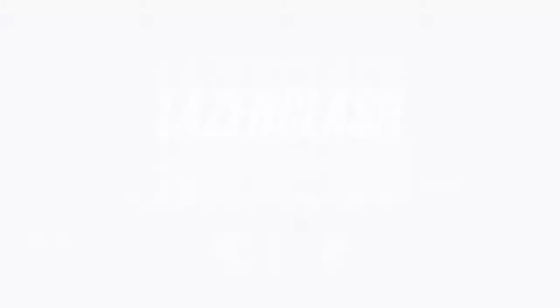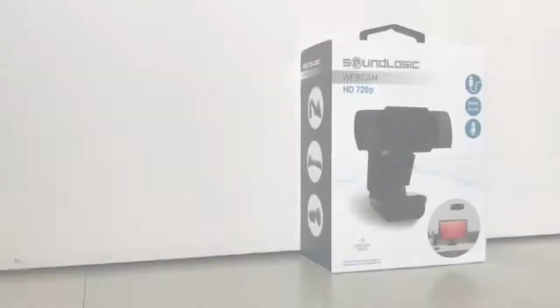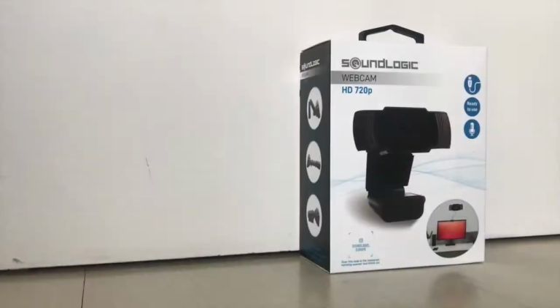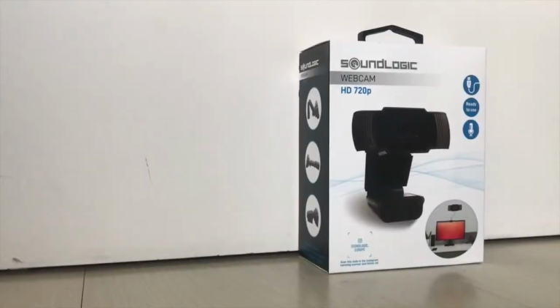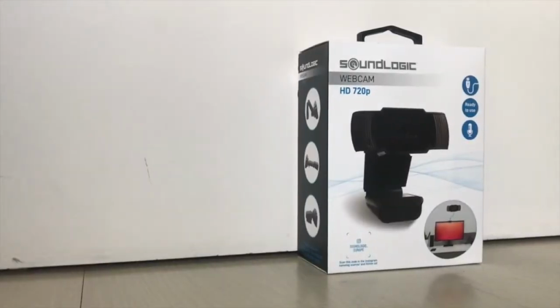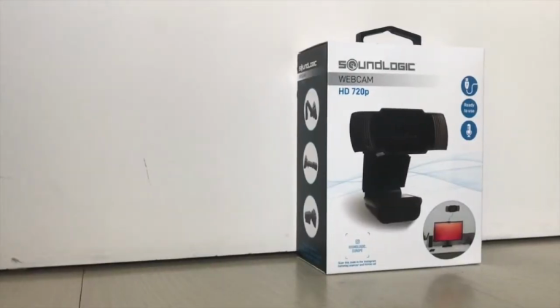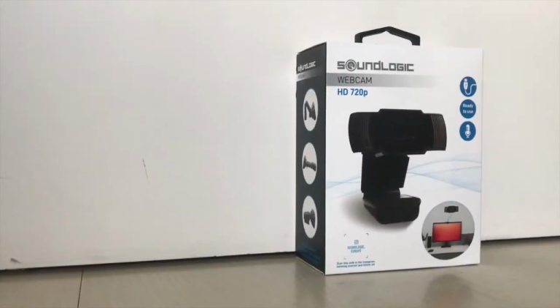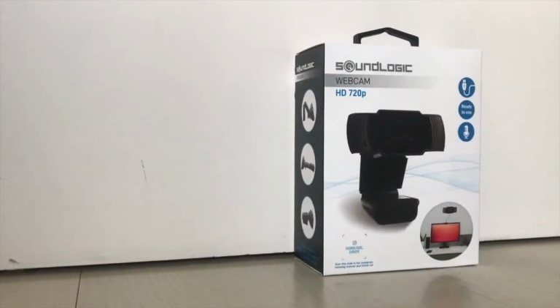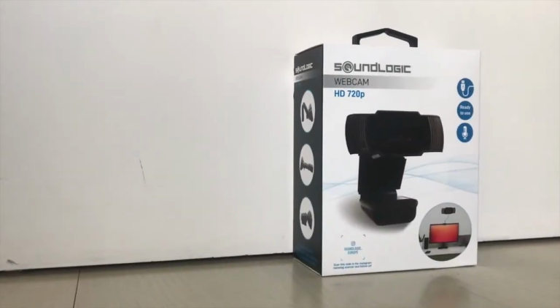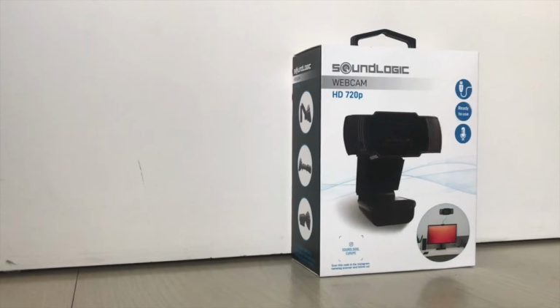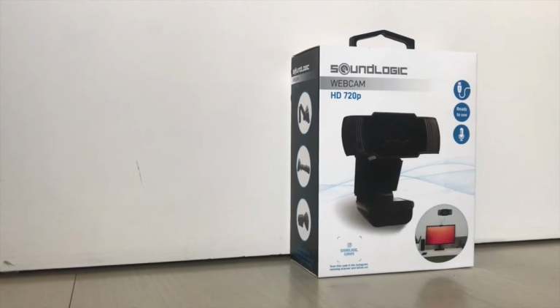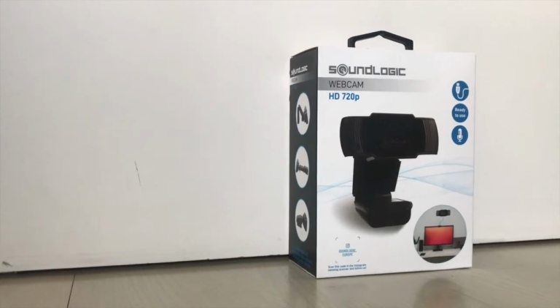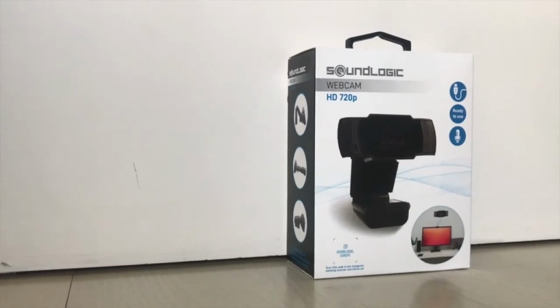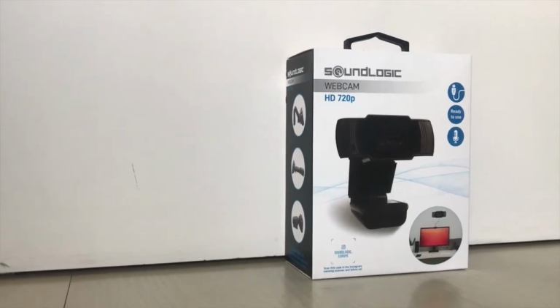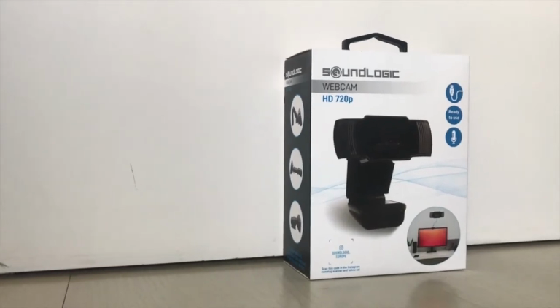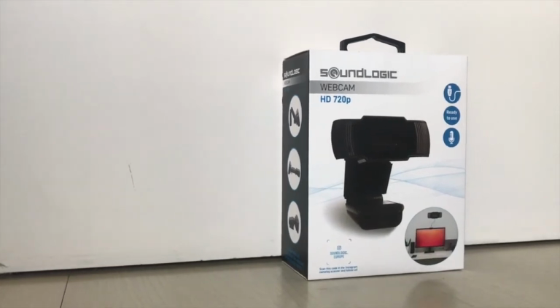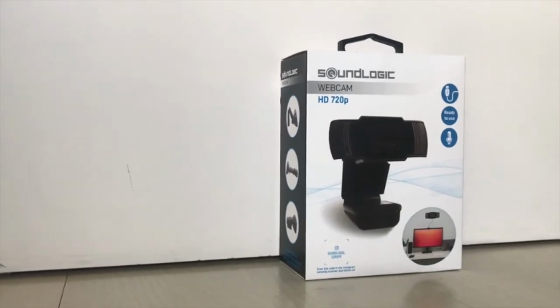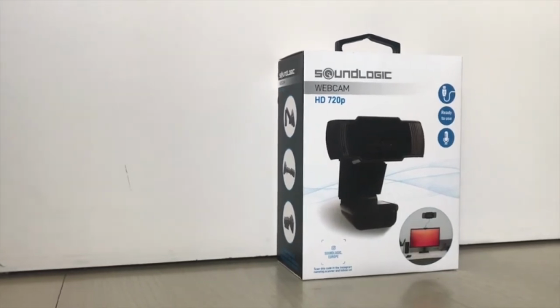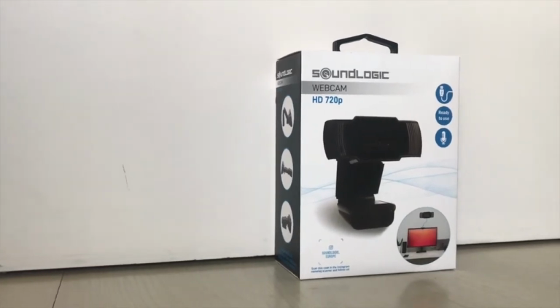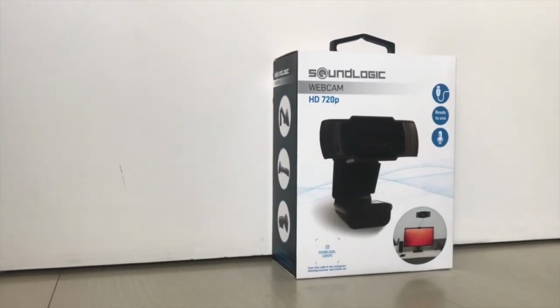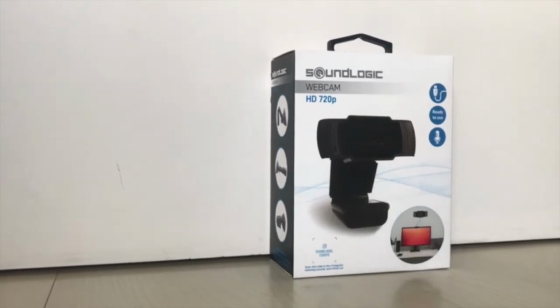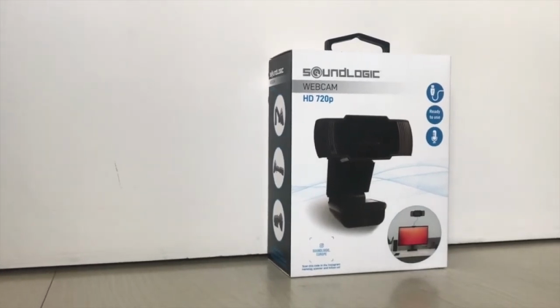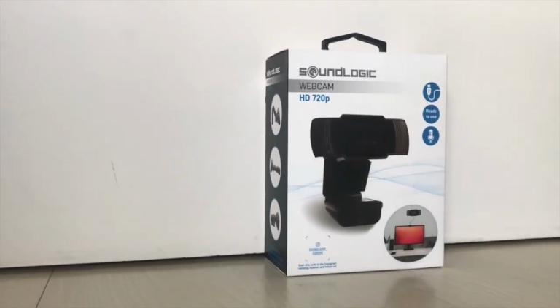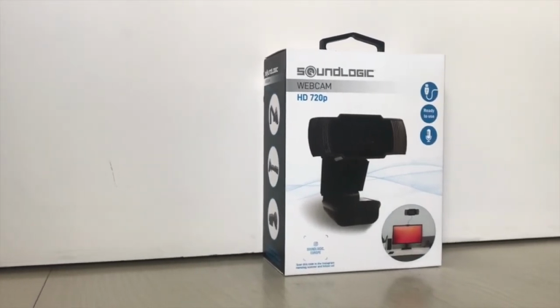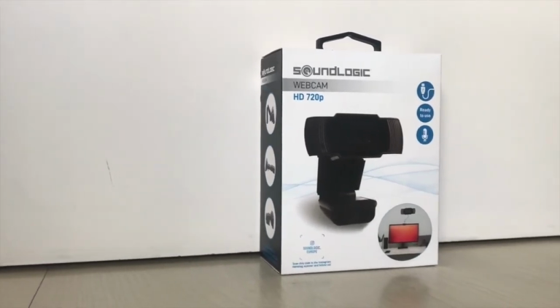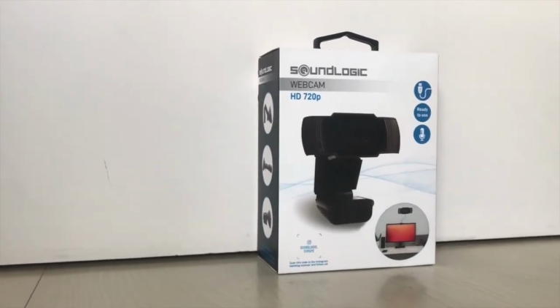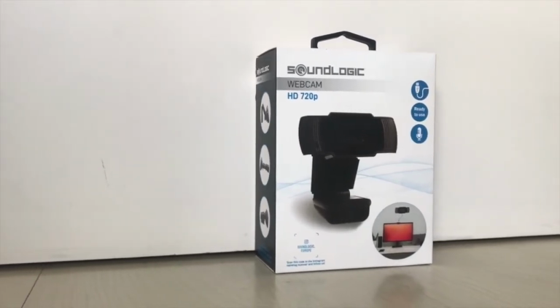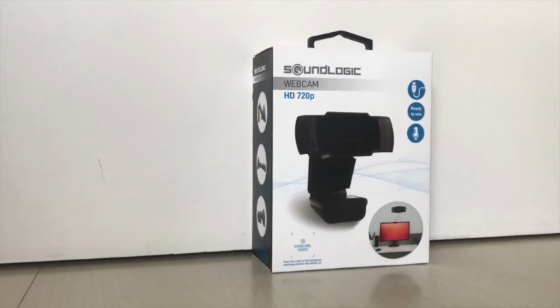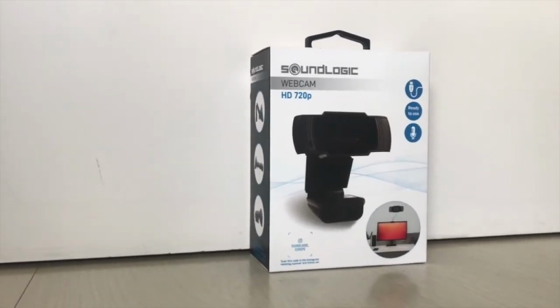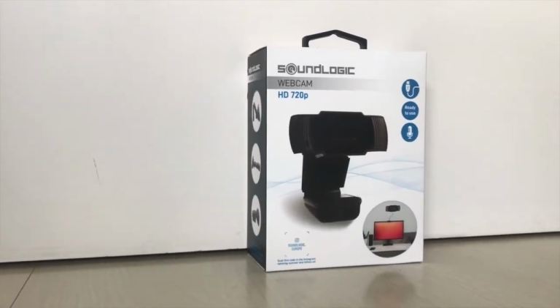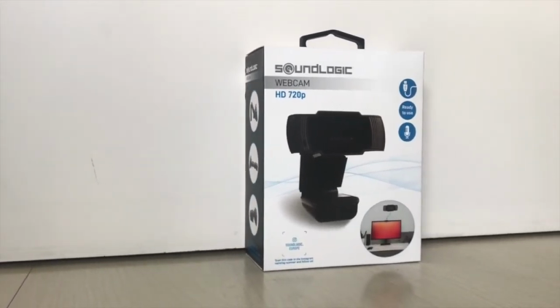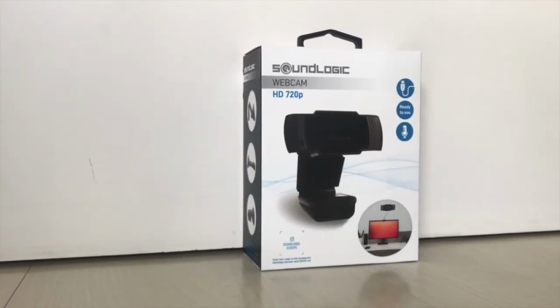Hello guys, it's Laser Clash here. Welcome to the first unboxing and review video I have done in my entire life.